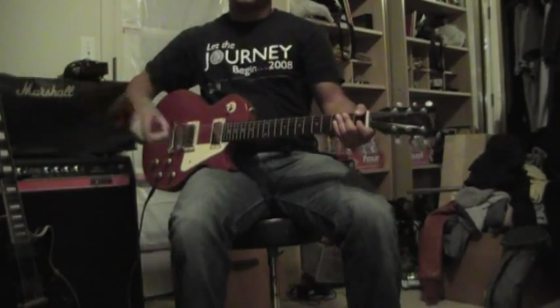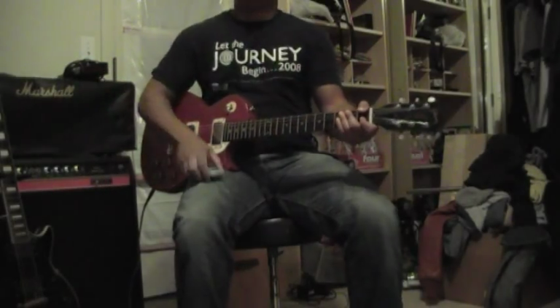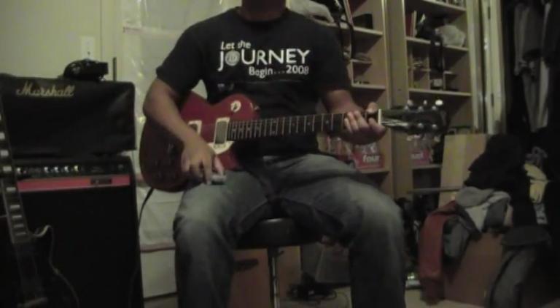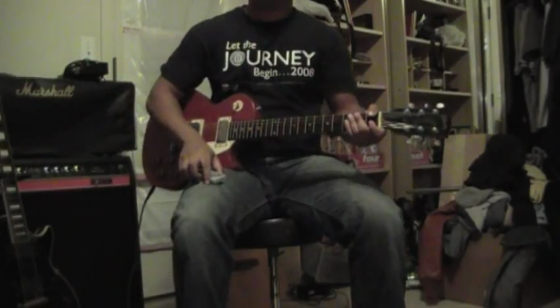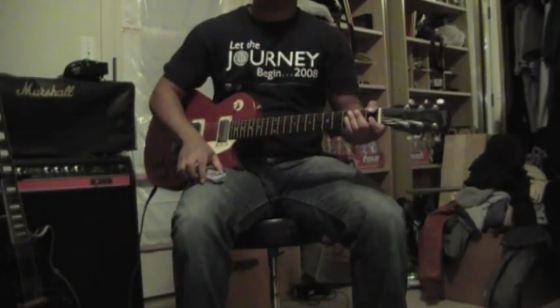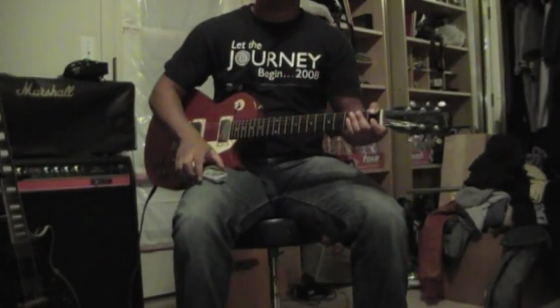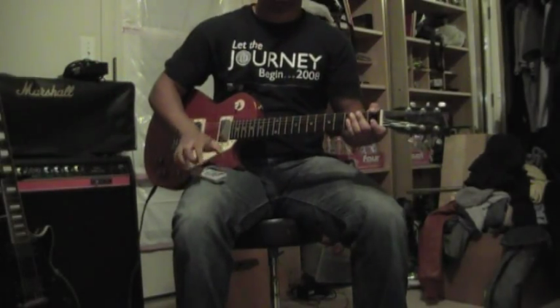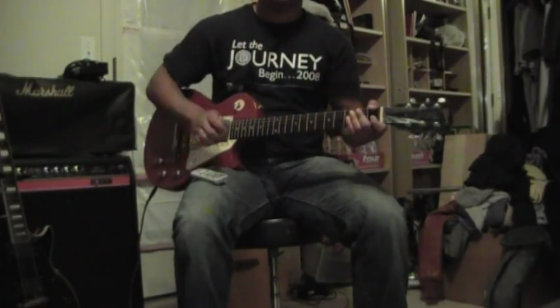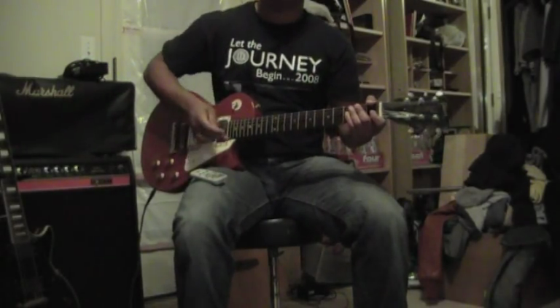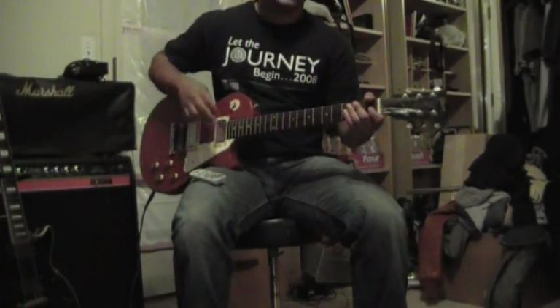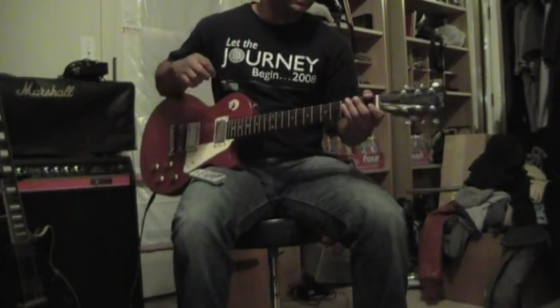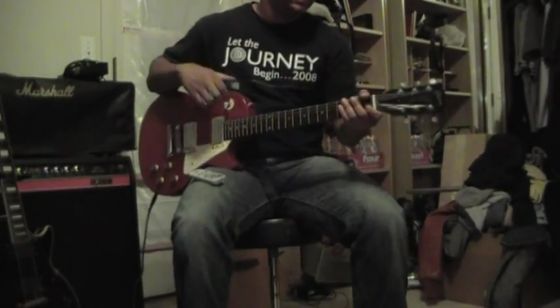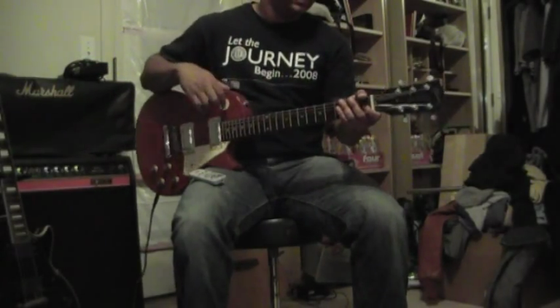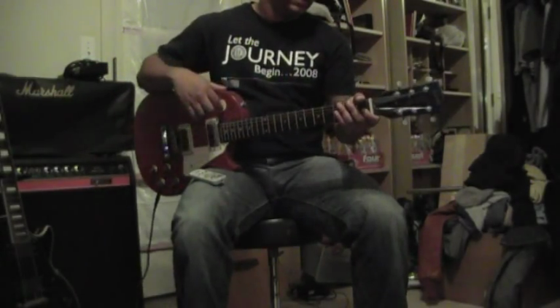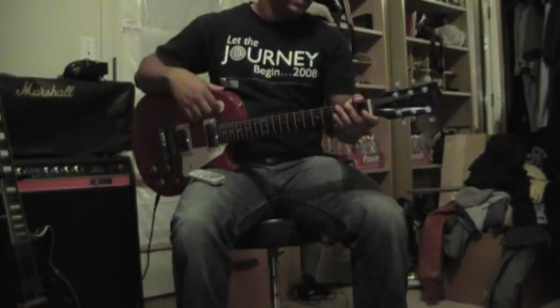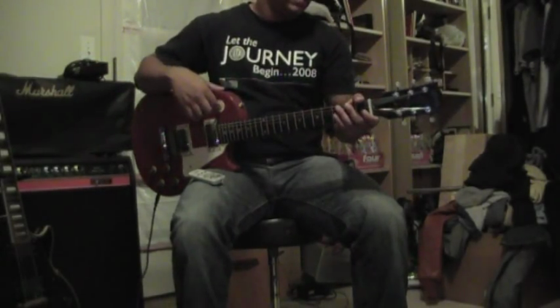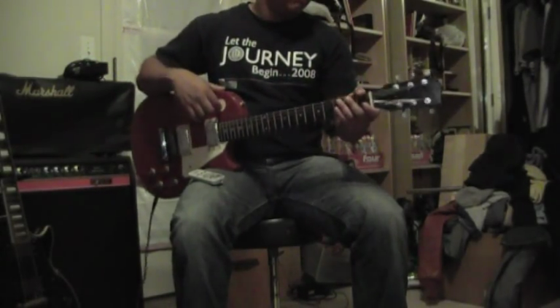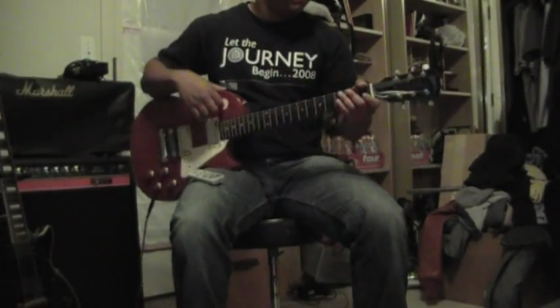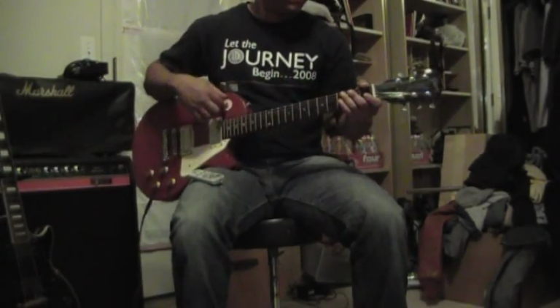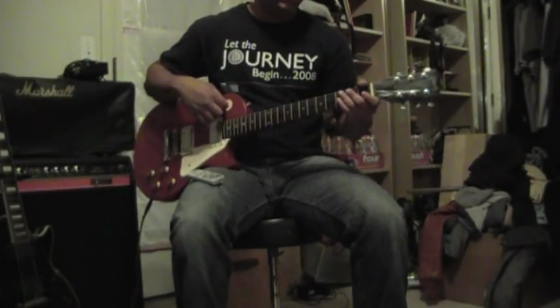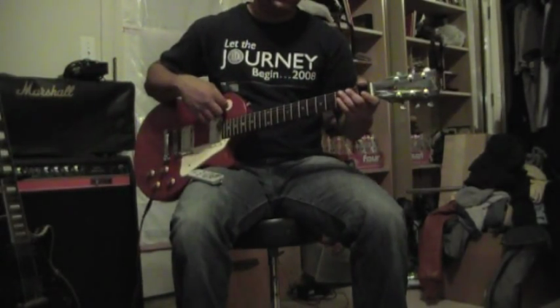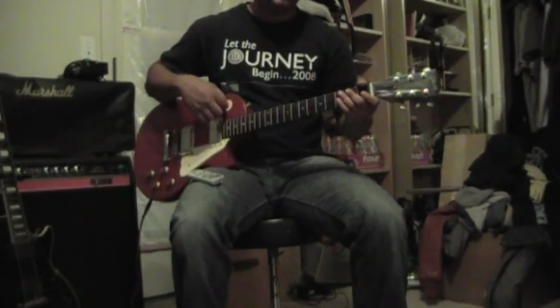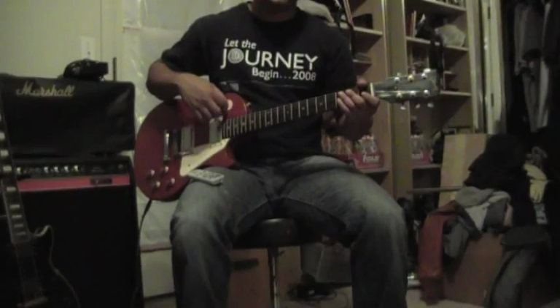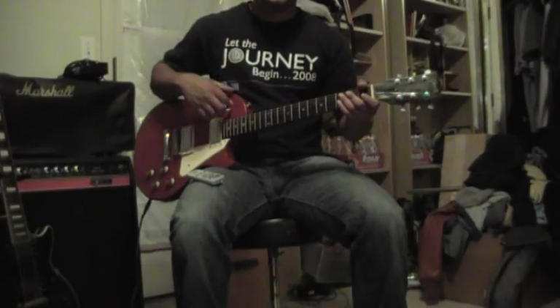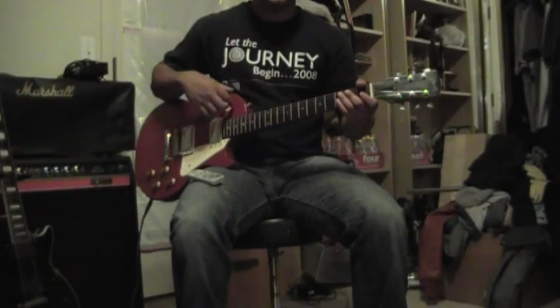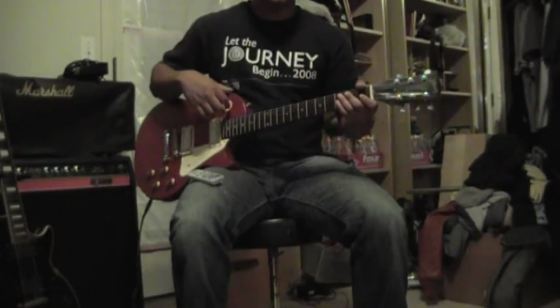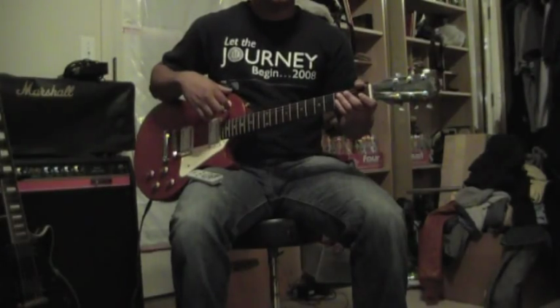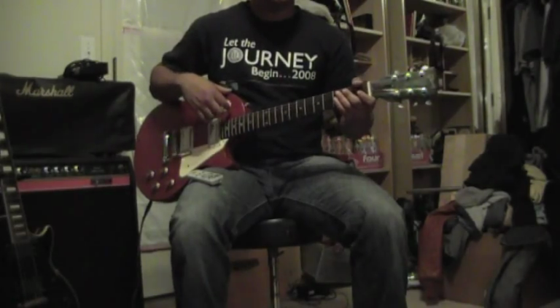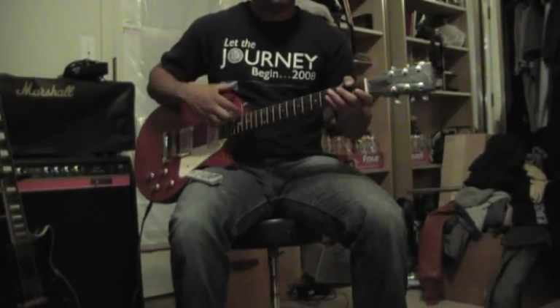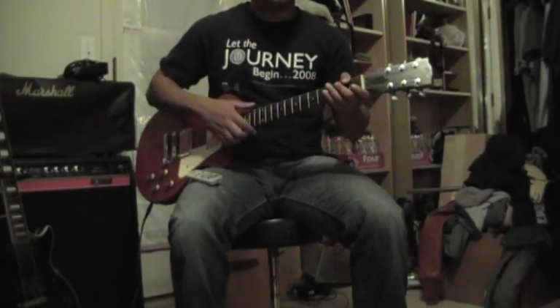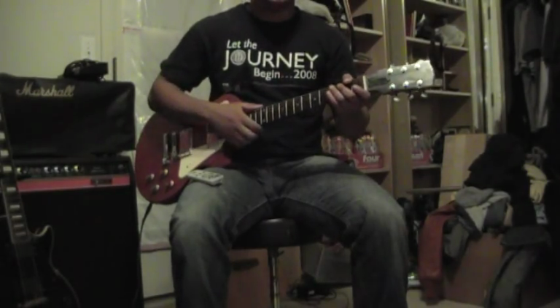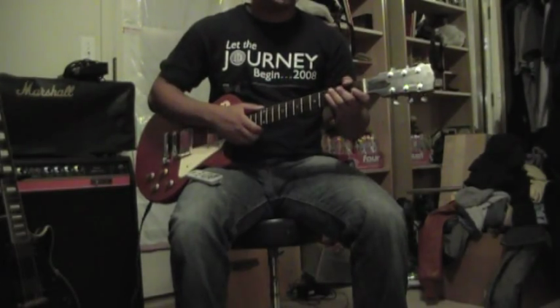Hello, eBay and YouTube. Here we have a nice Gibson Les Paul Special.